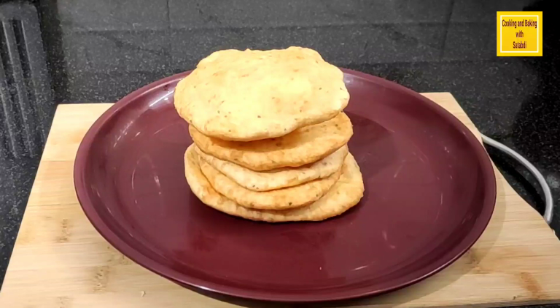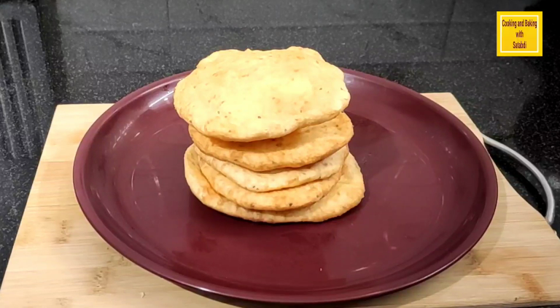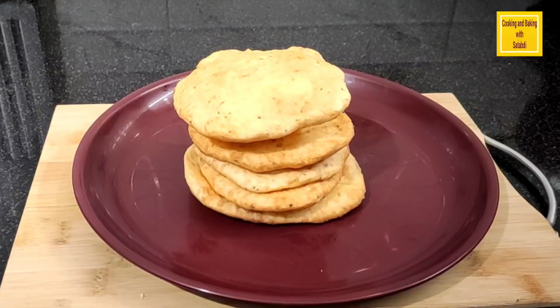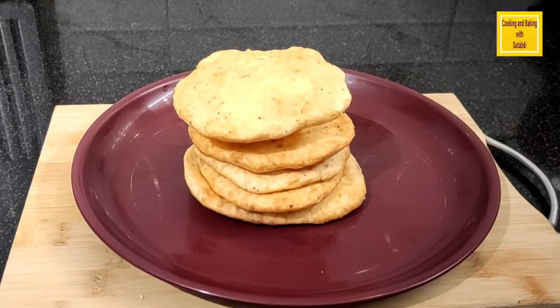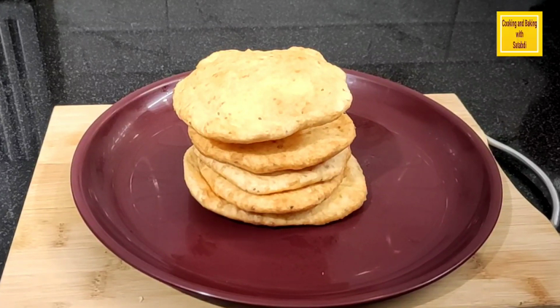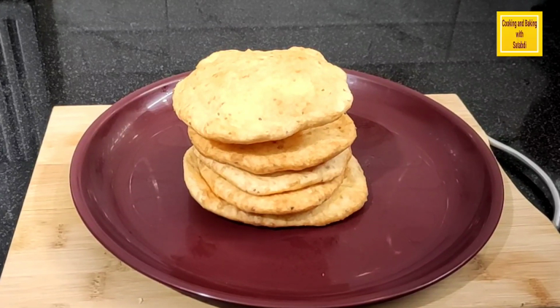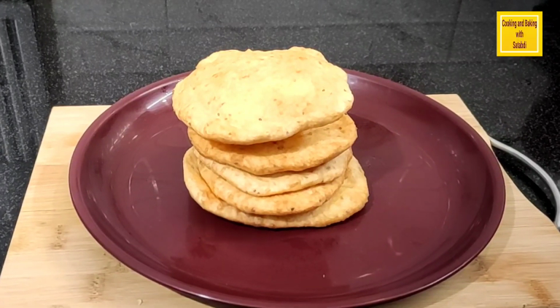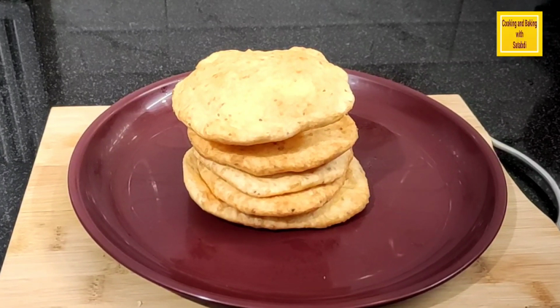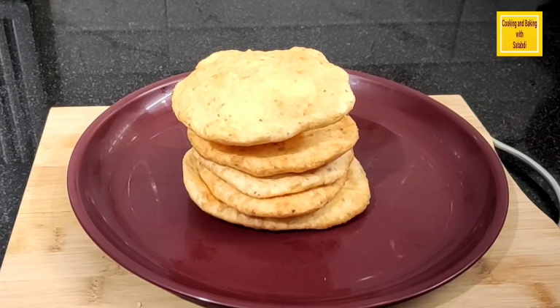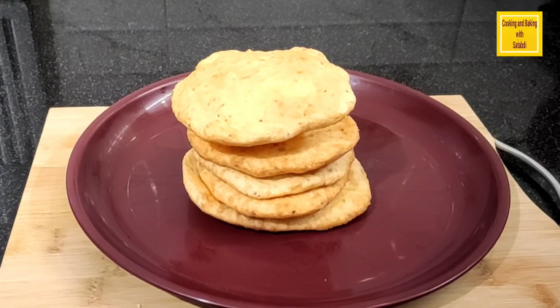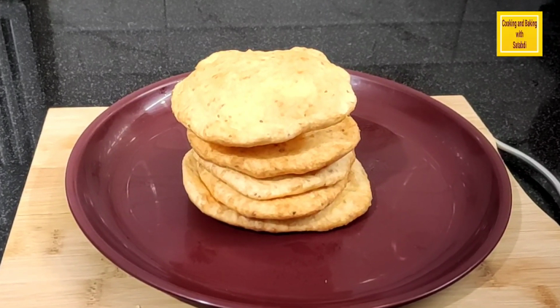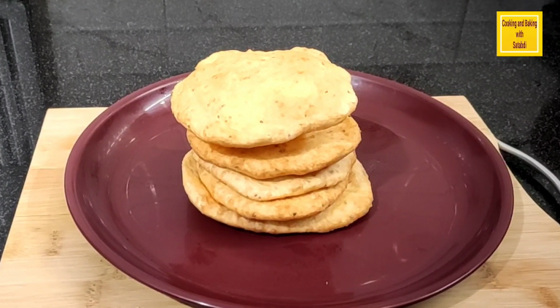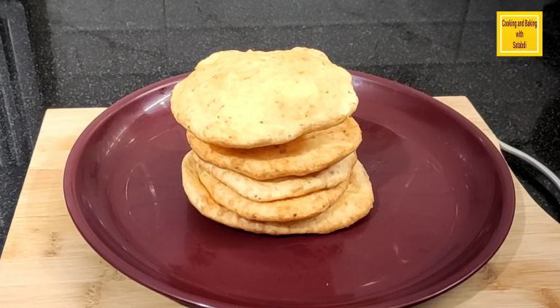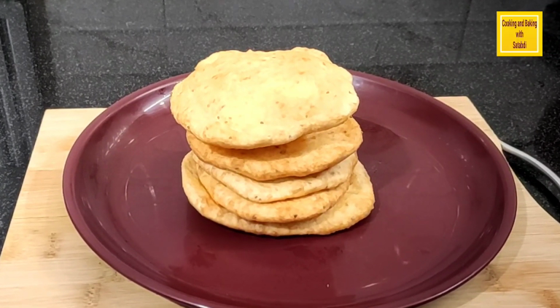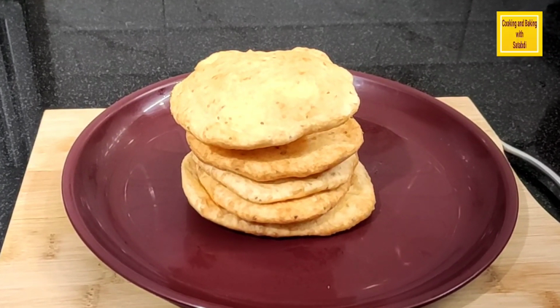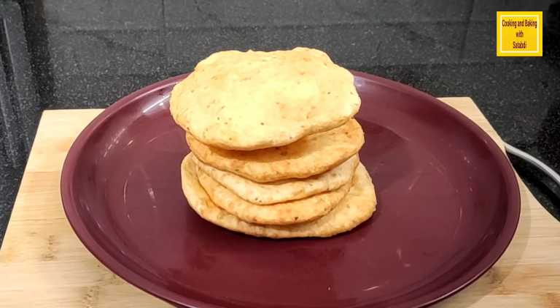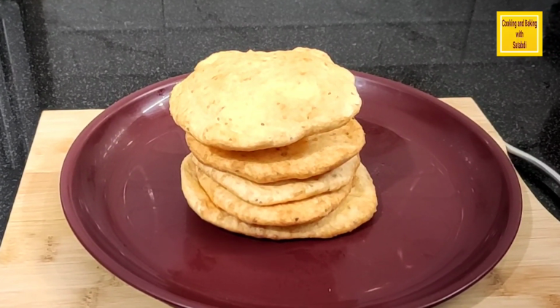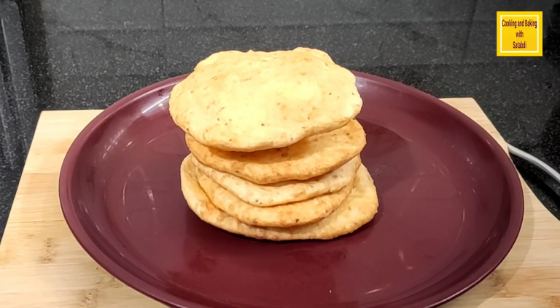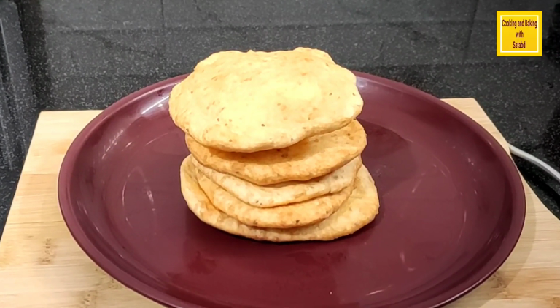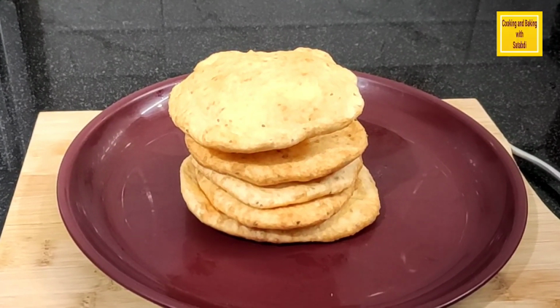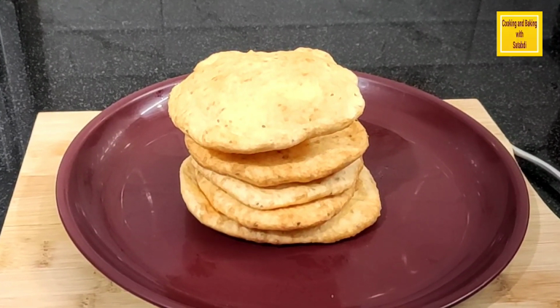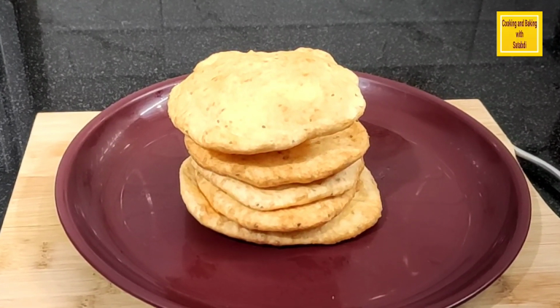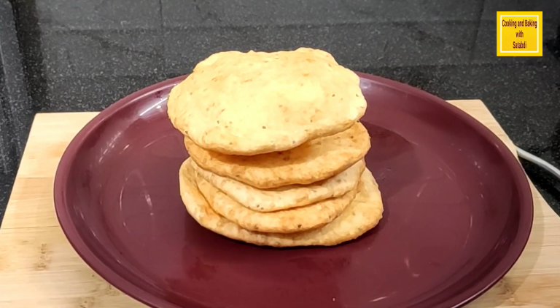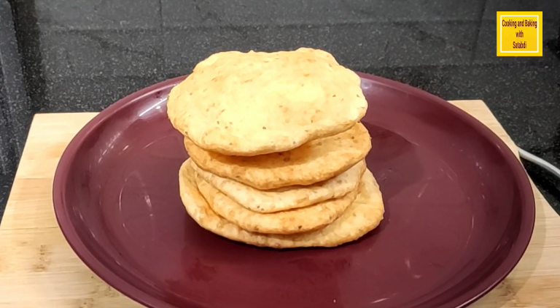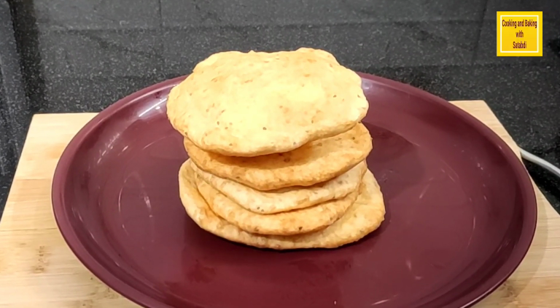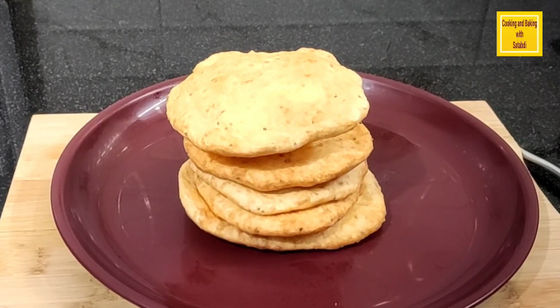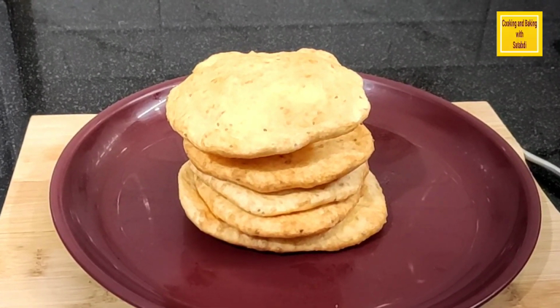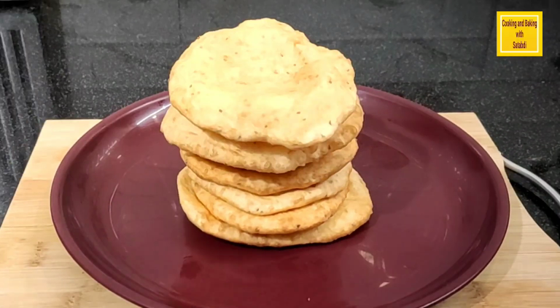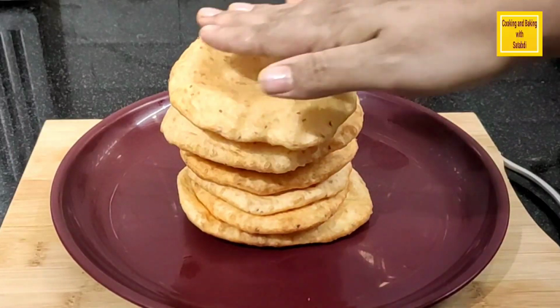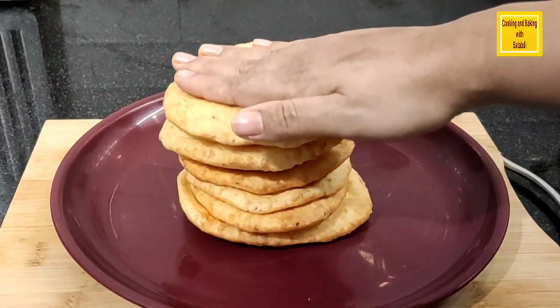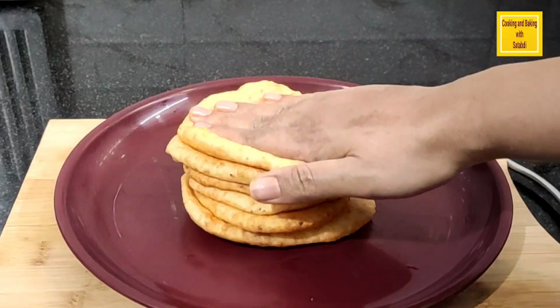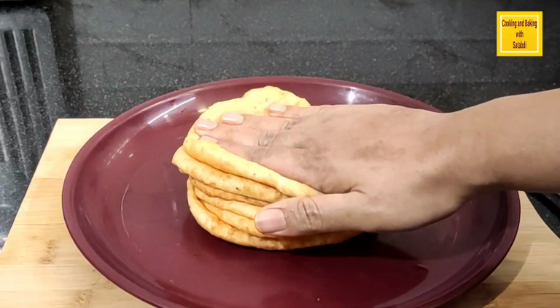Hello everyone, welcome to Cooking and Baking Shetabdi. Today I'm going to show you the recipe of Naanpuri.